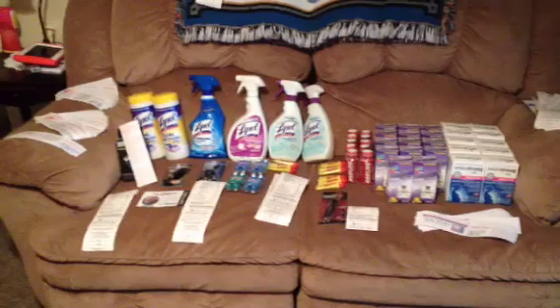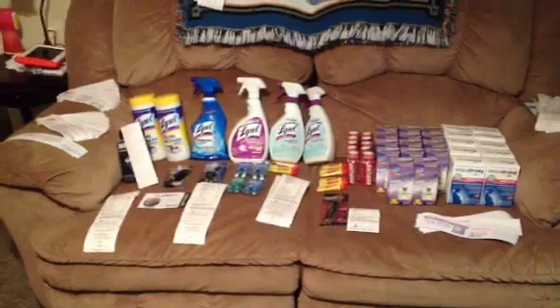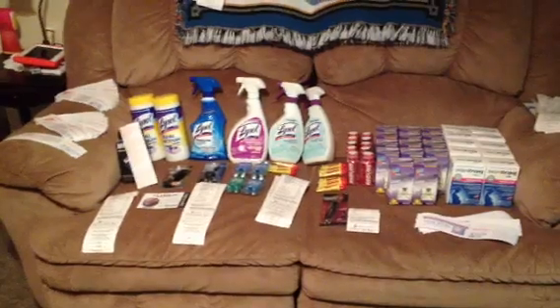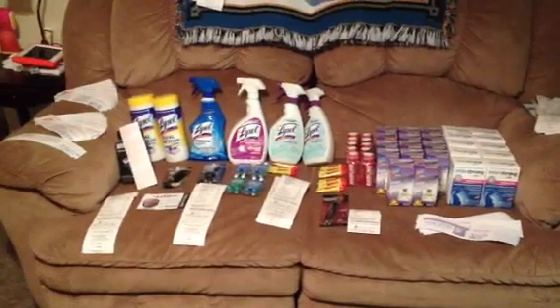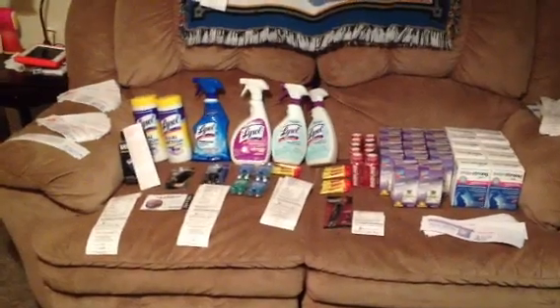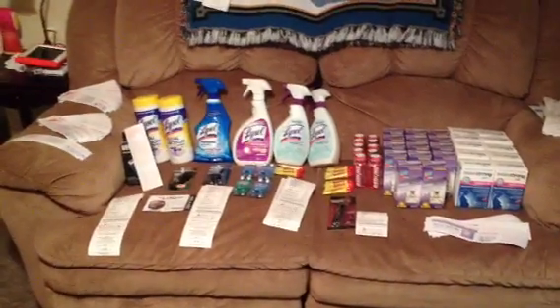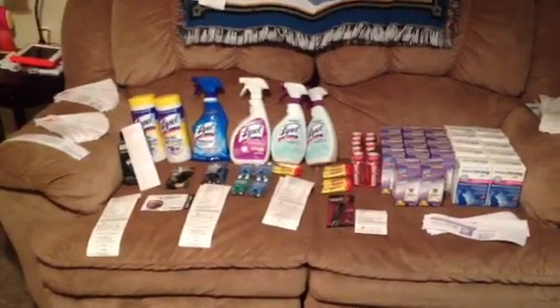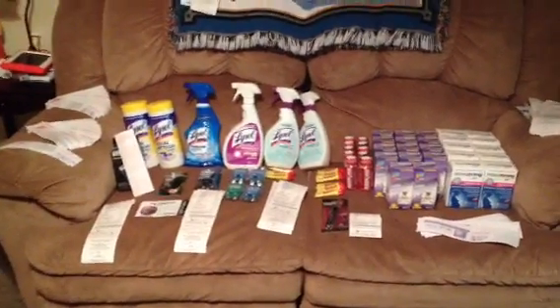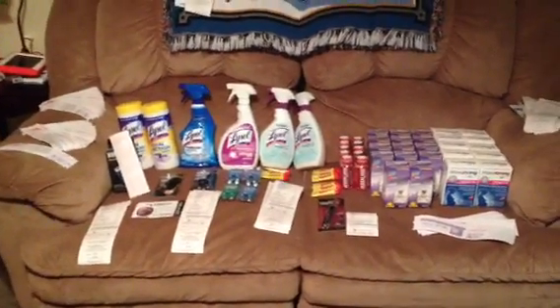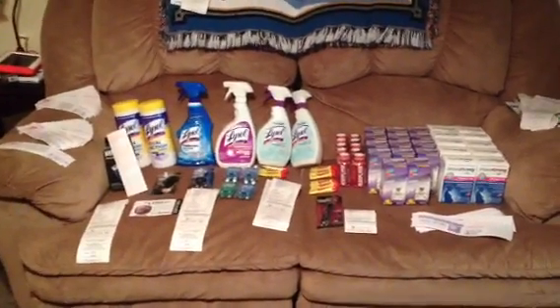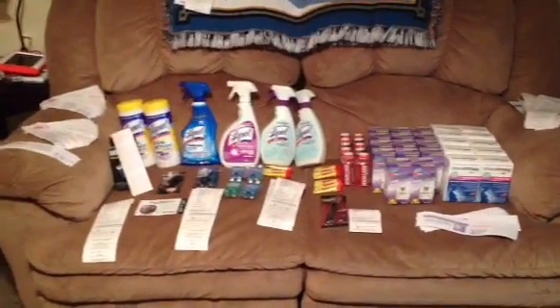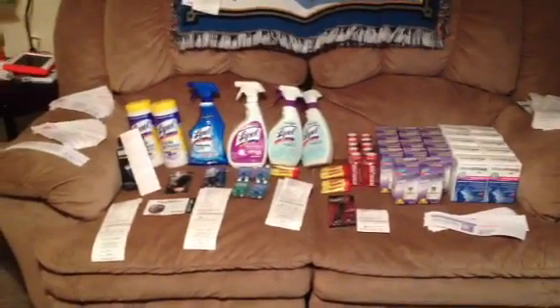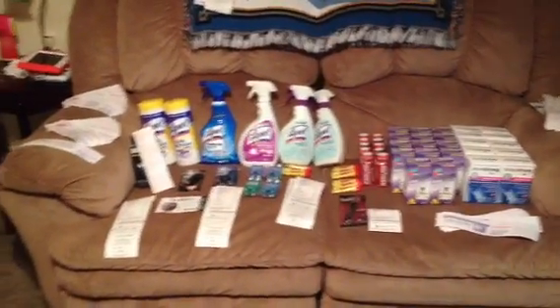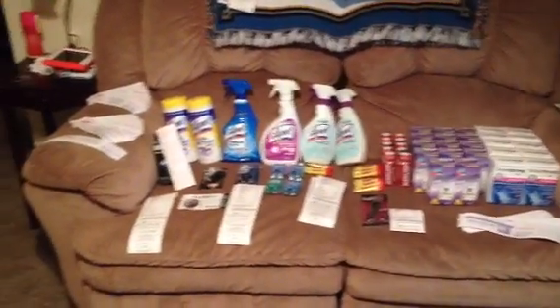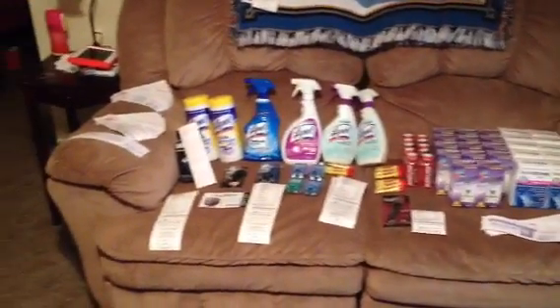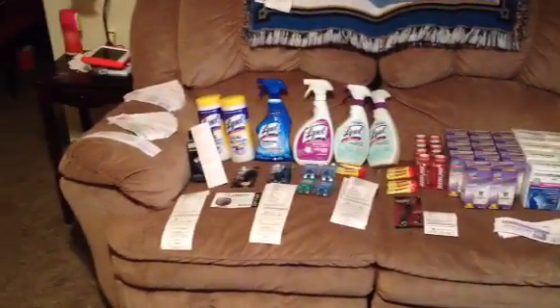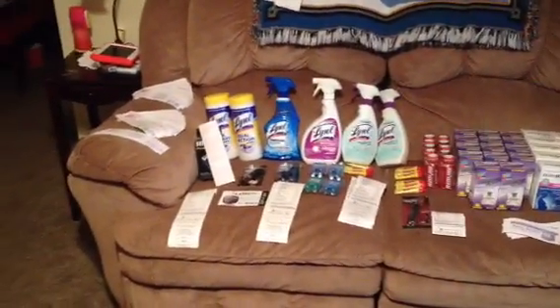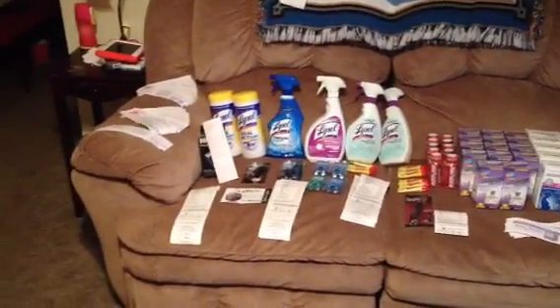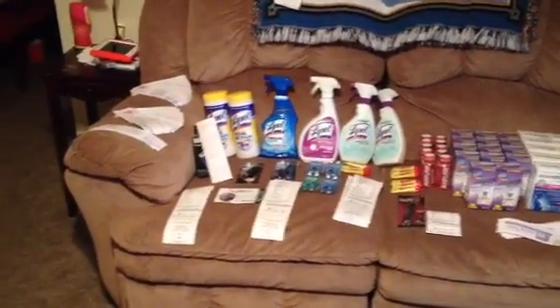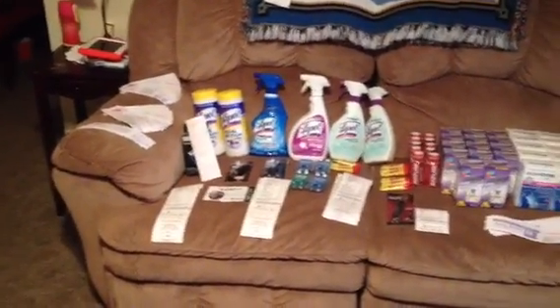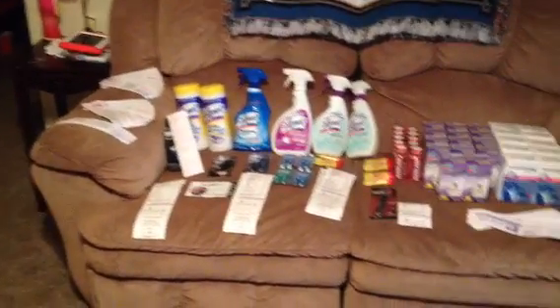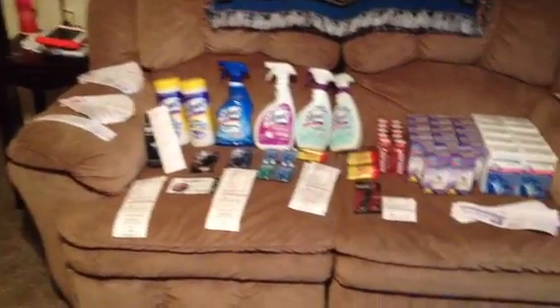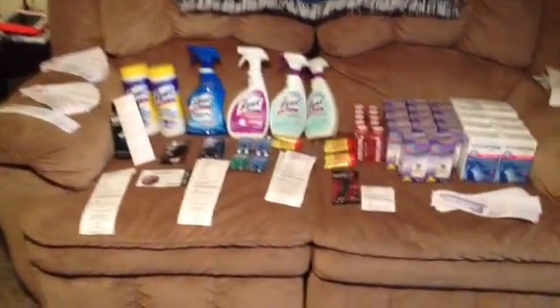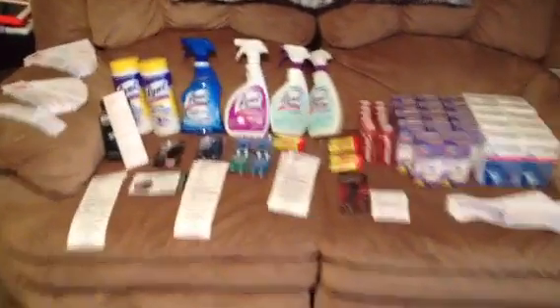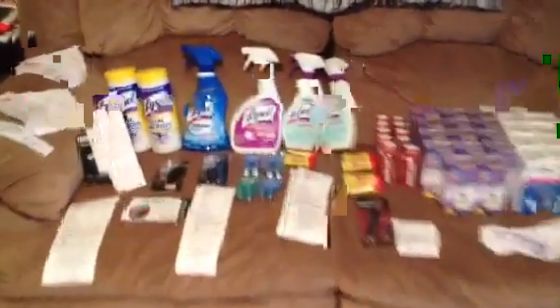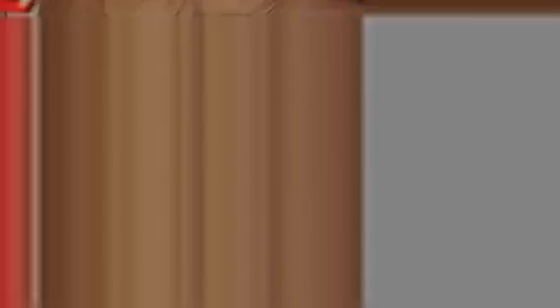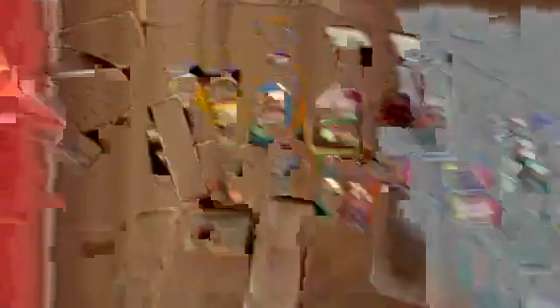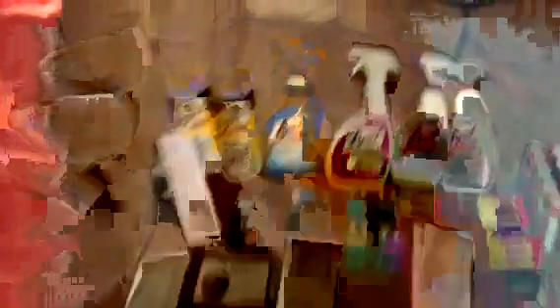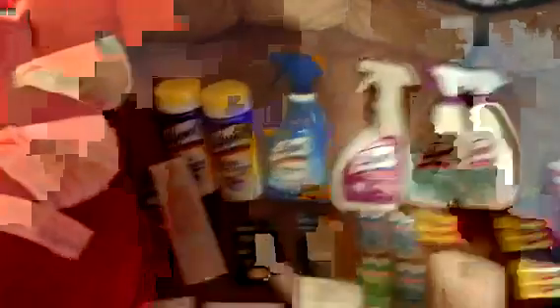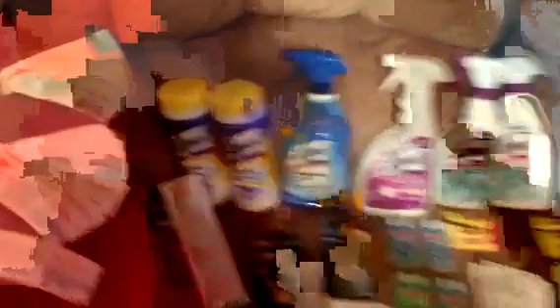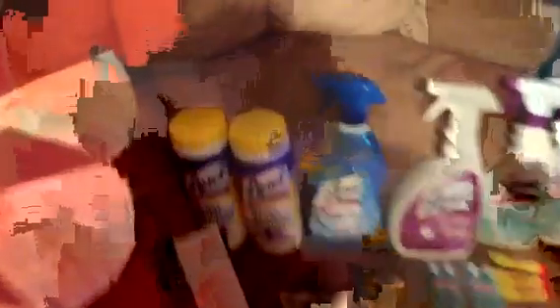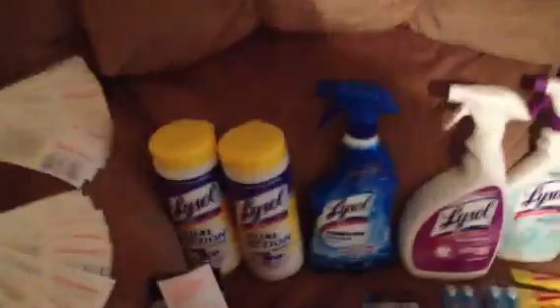Hey y'all, it's Island Coupon Gal. This is all the stuff I got at Walgreens tonight.